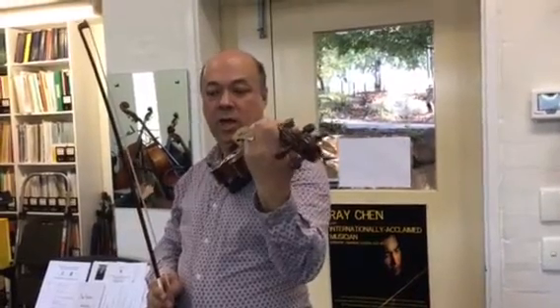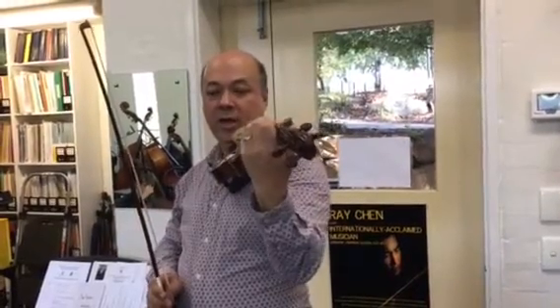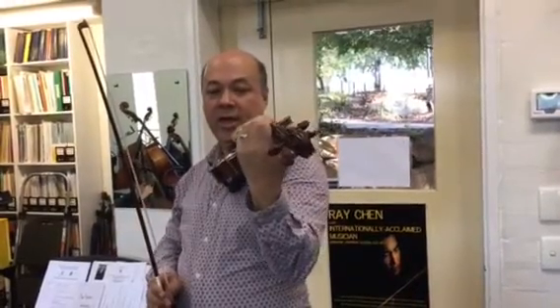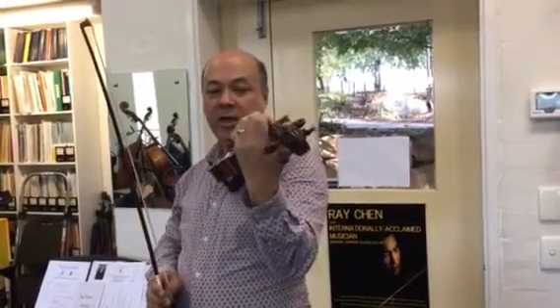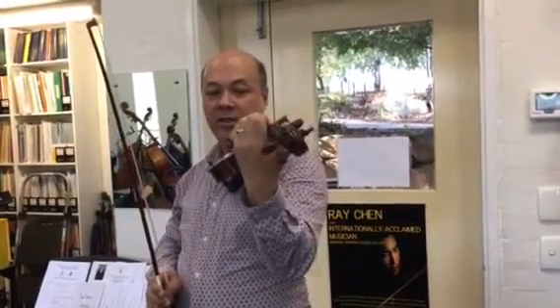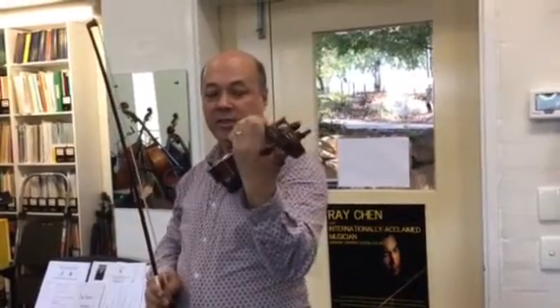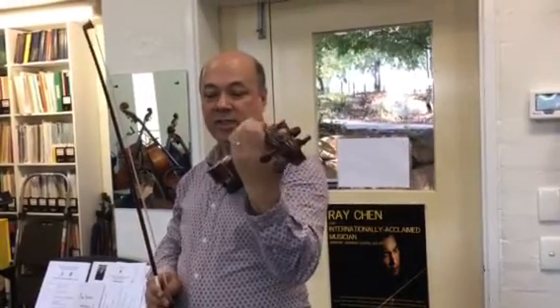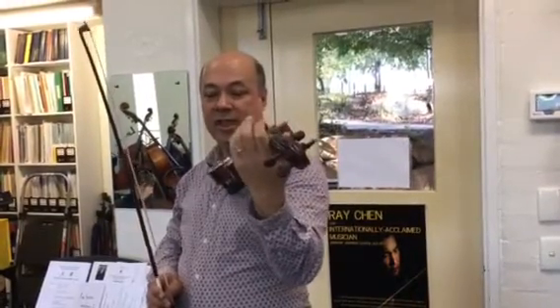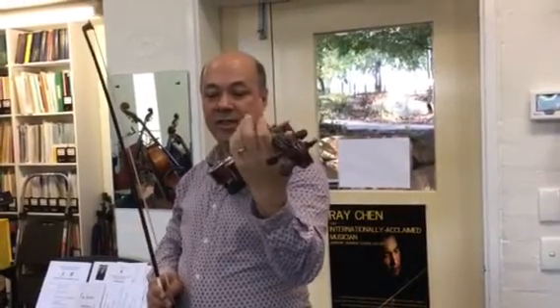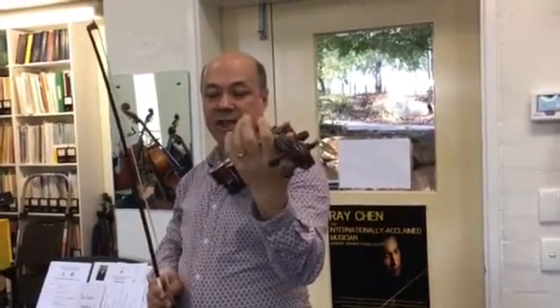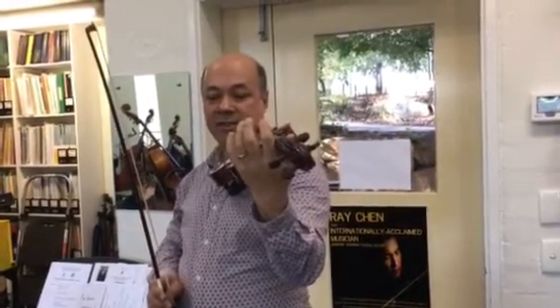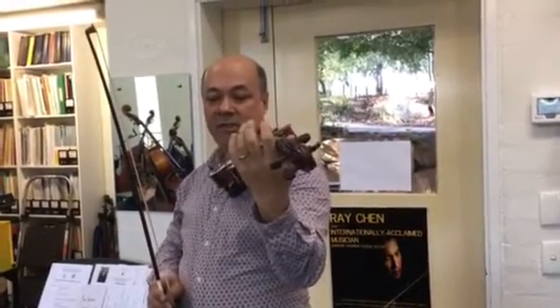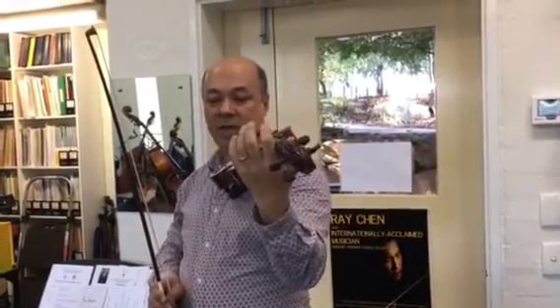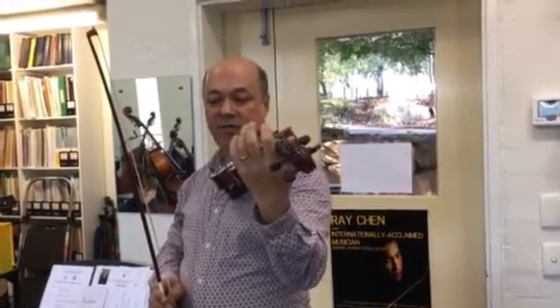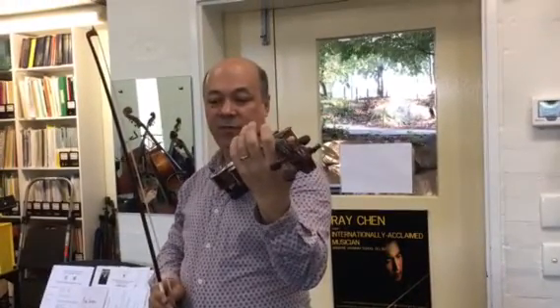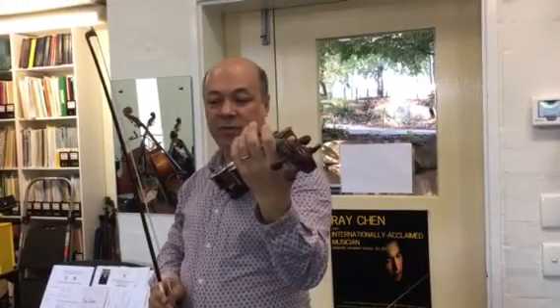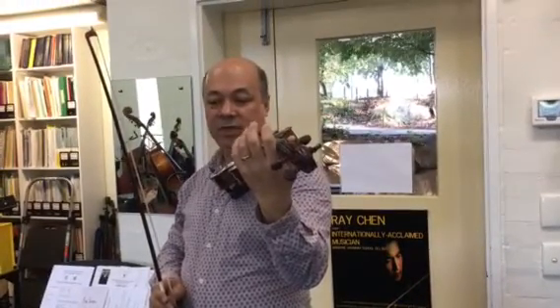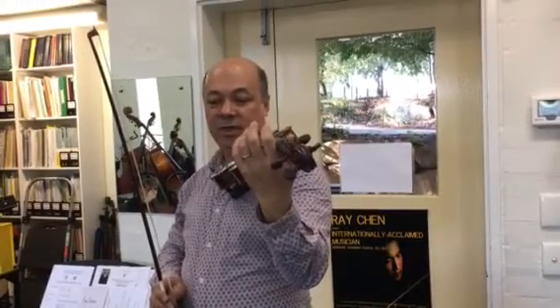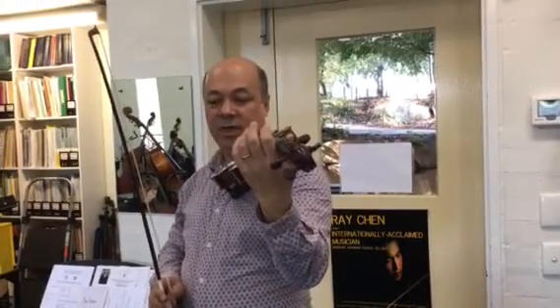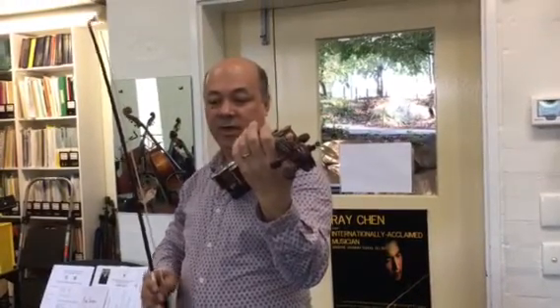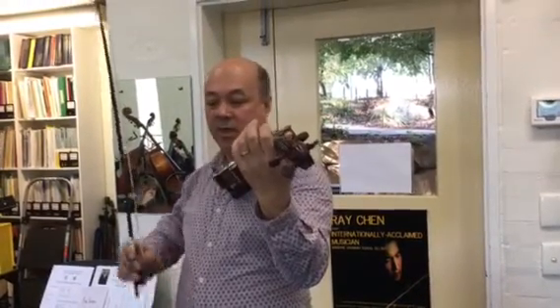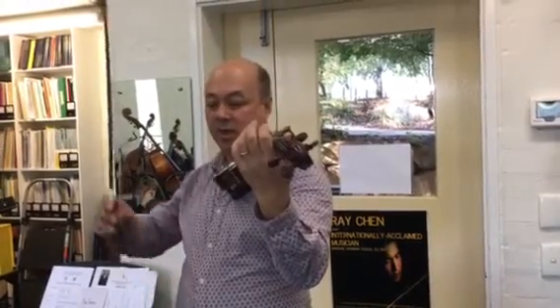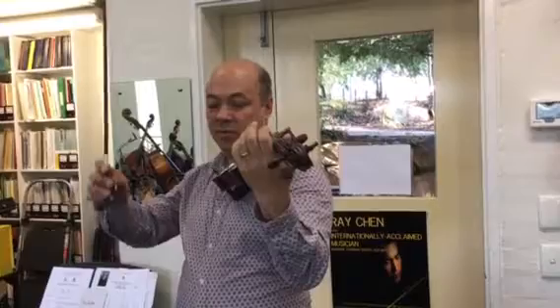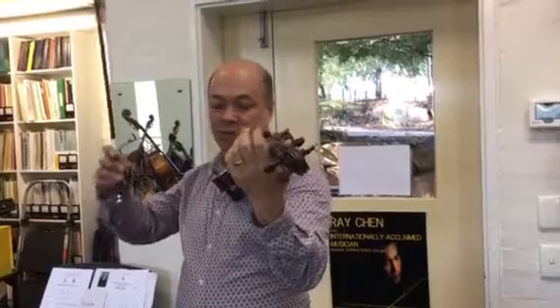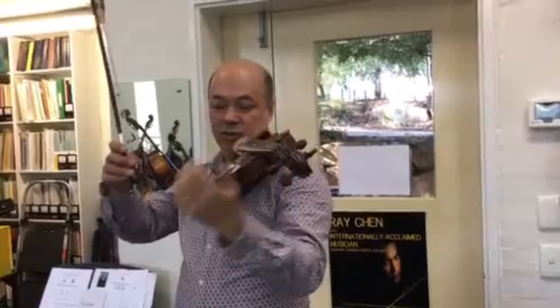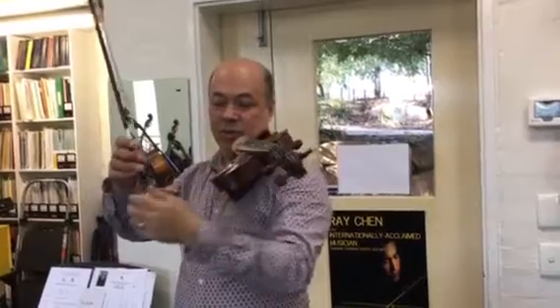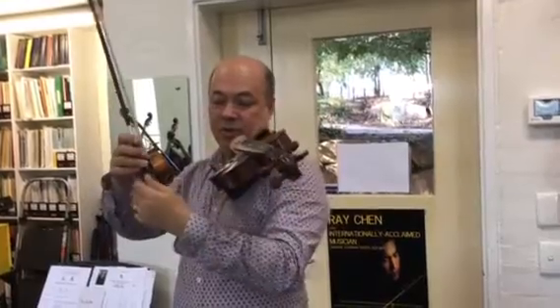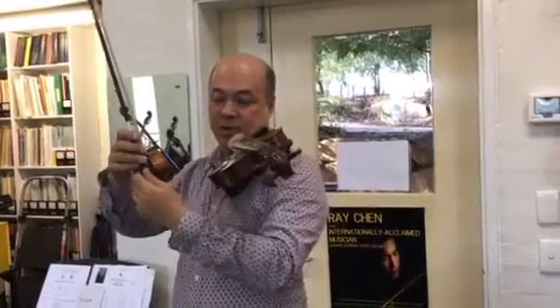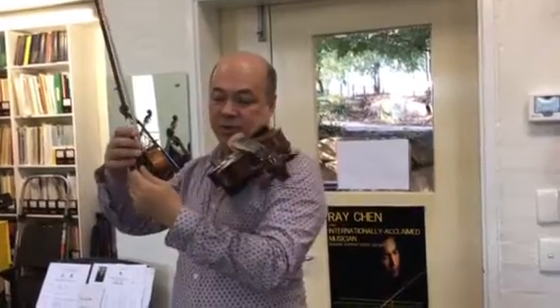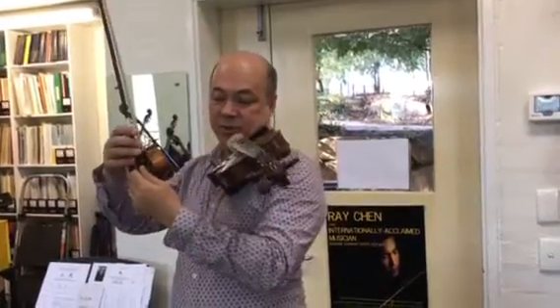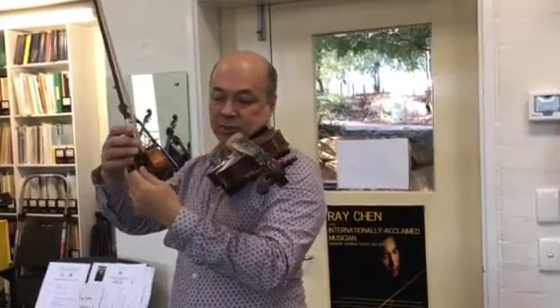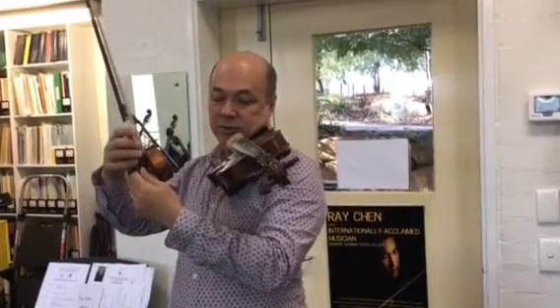Okay, this is Clown Dance, and before I set up, I'm going to make sure that my bow hold is good.